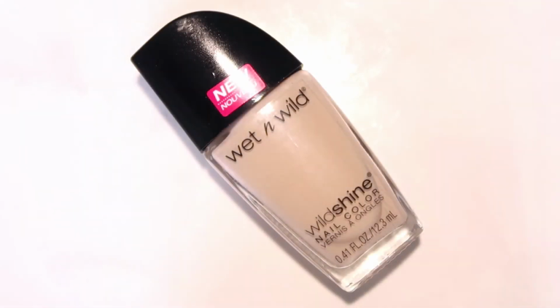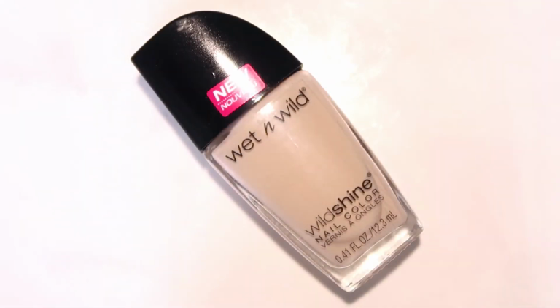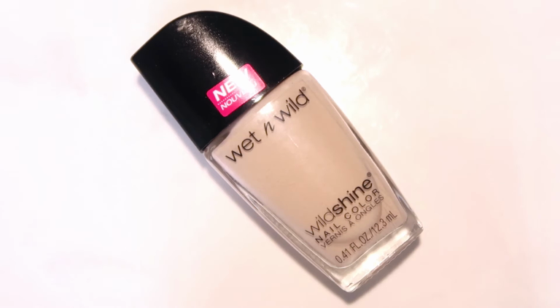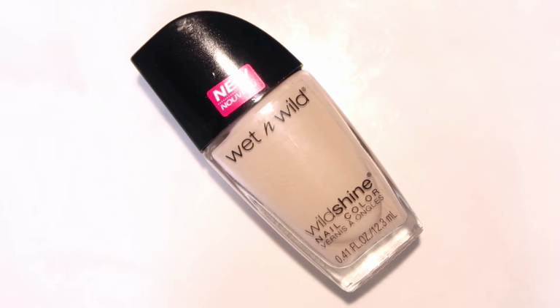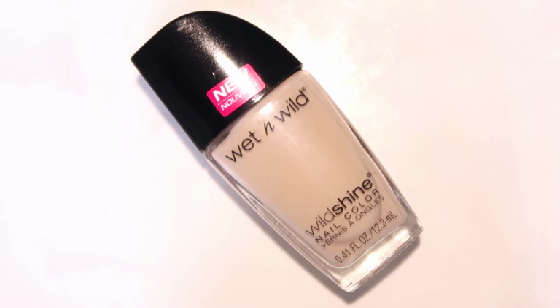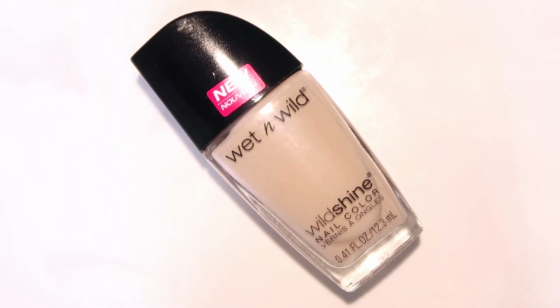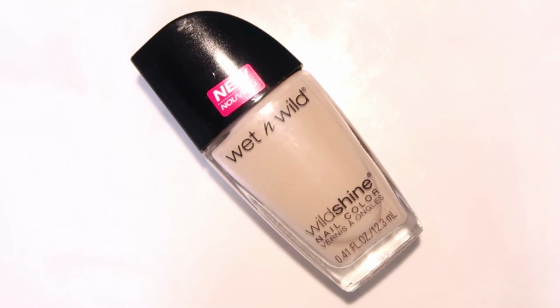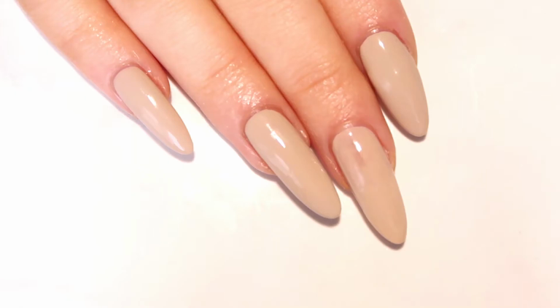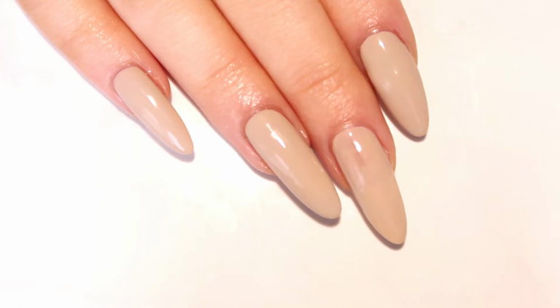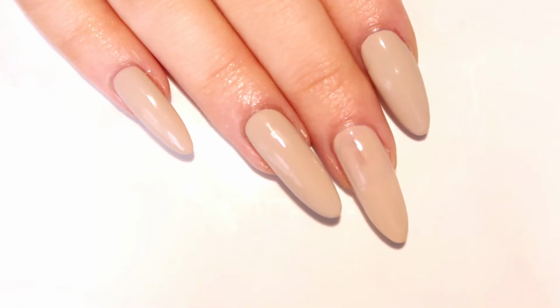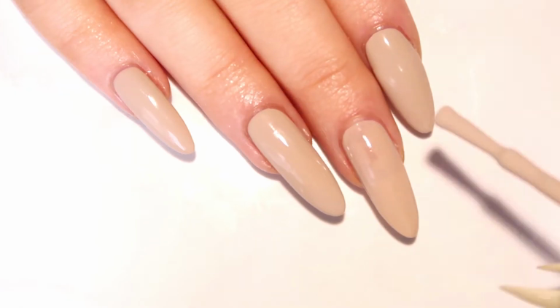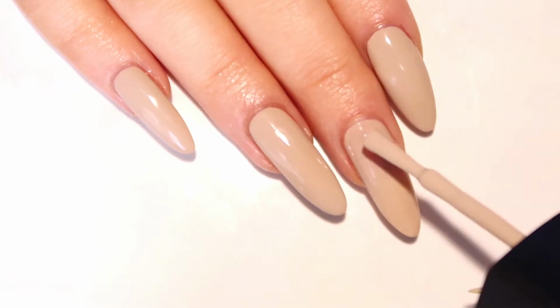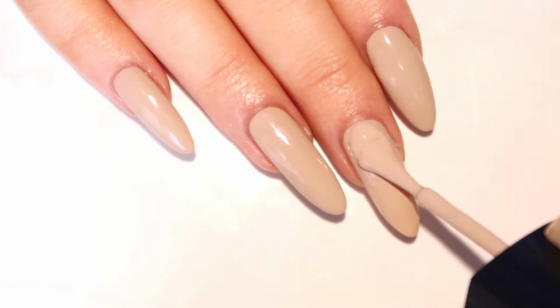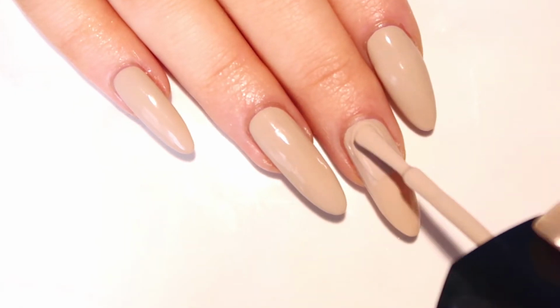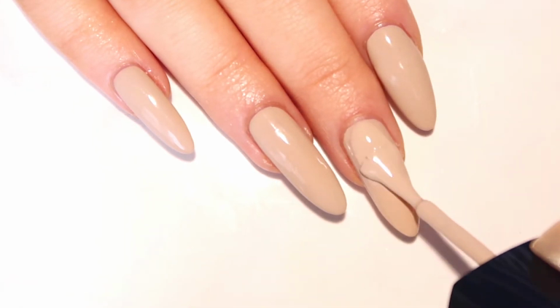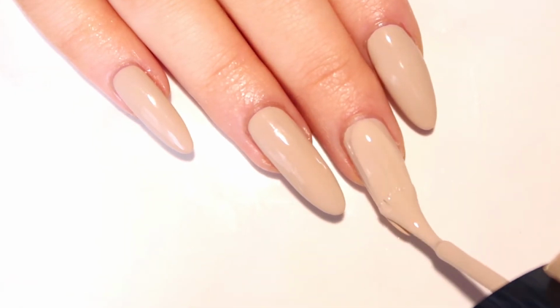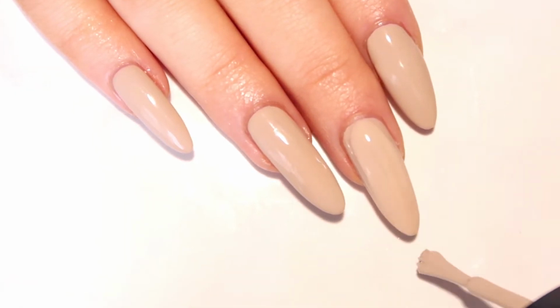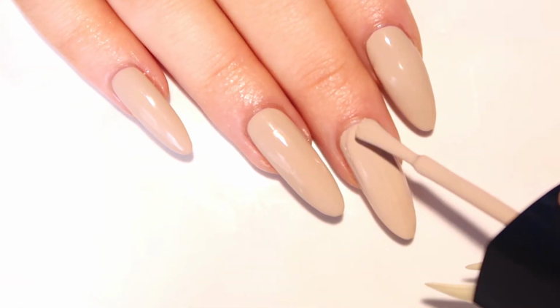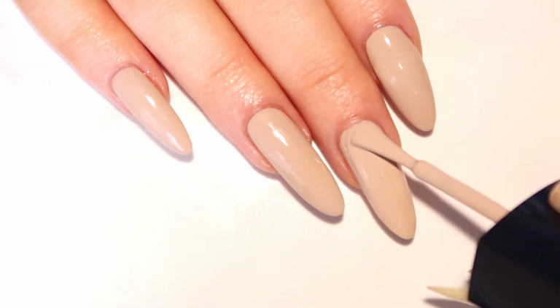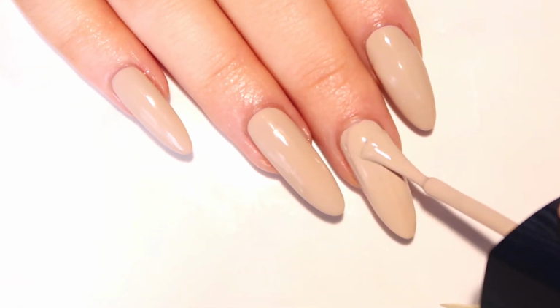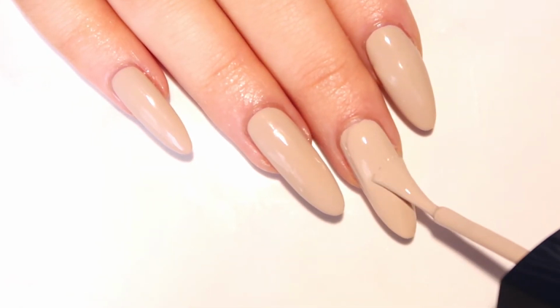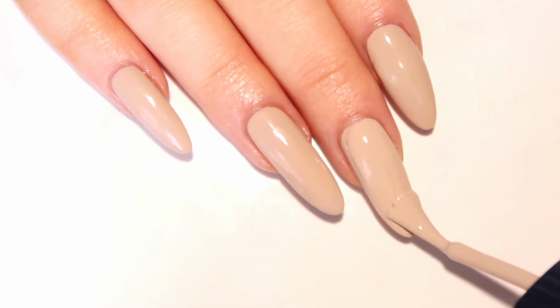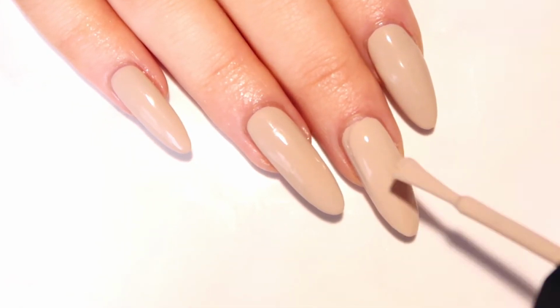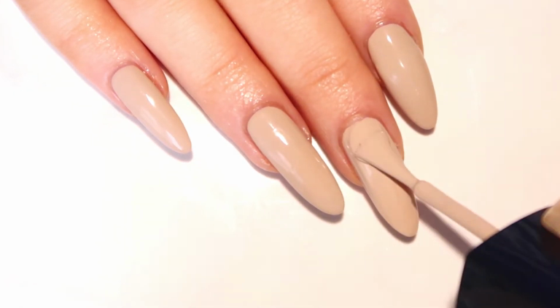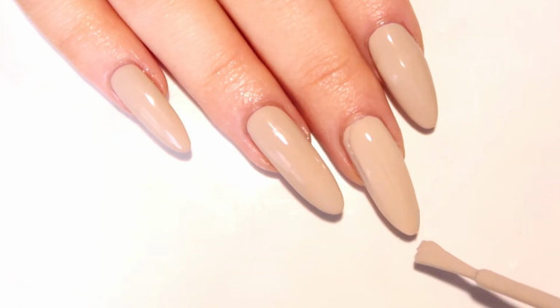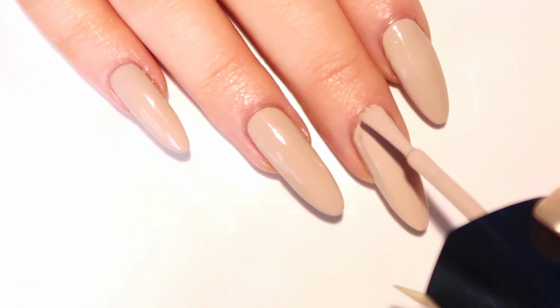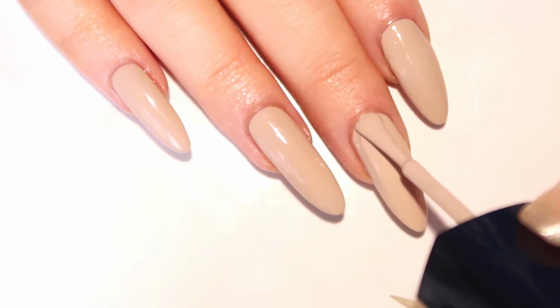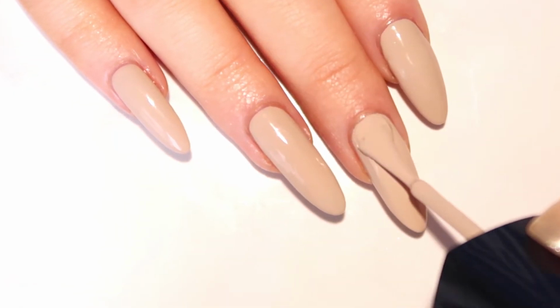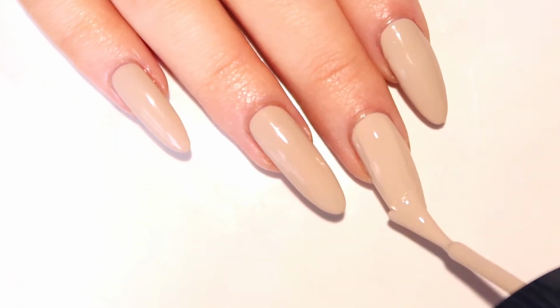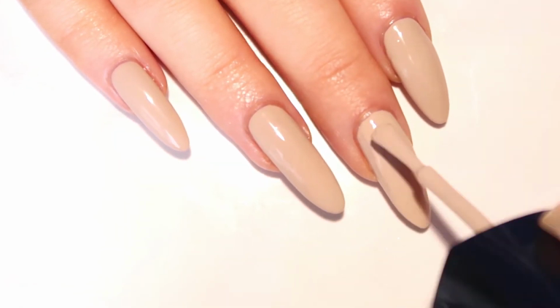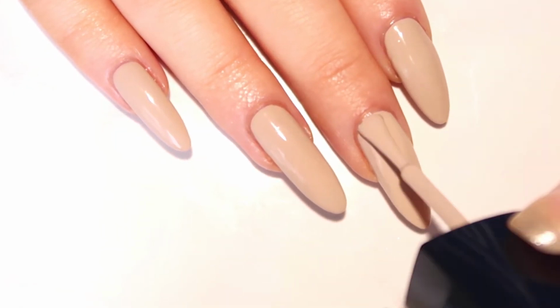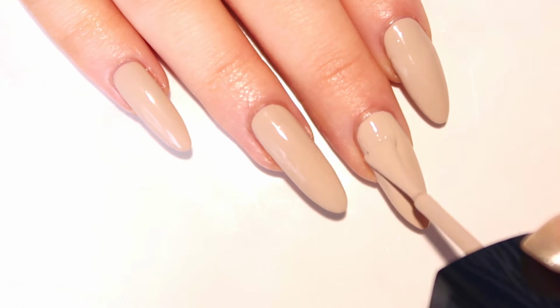Start off by applying two coats of any sandy nude polish of your choice and let that completely dry.